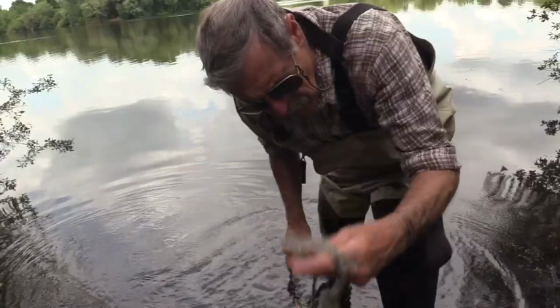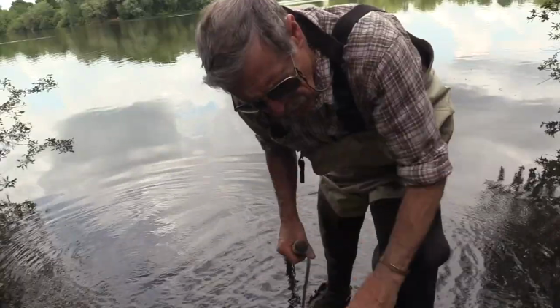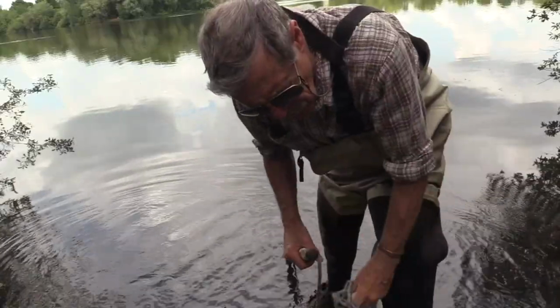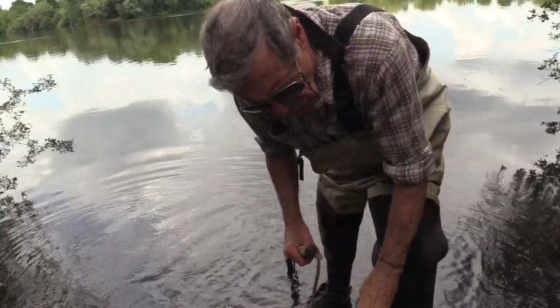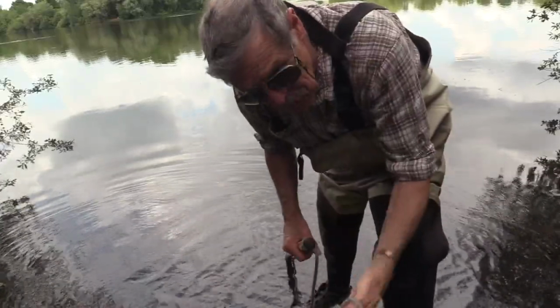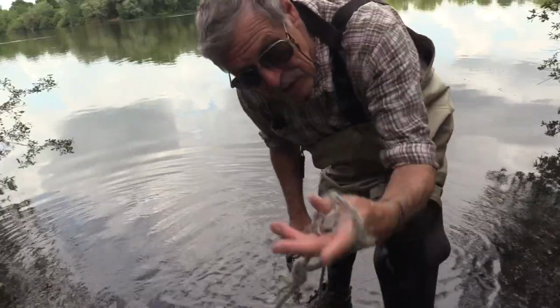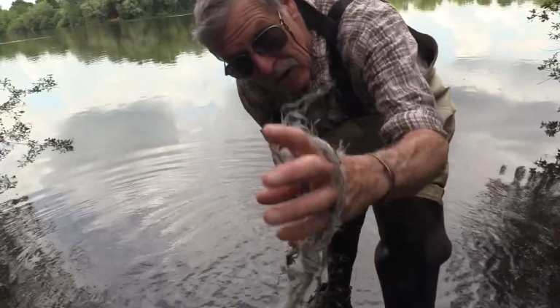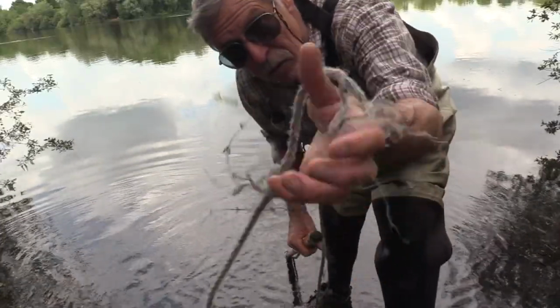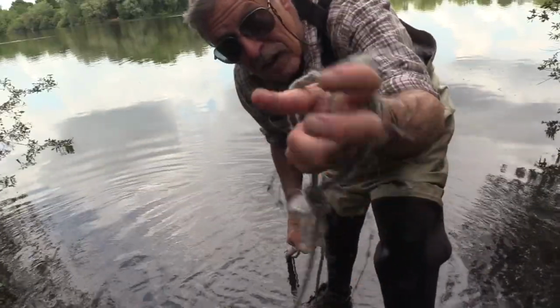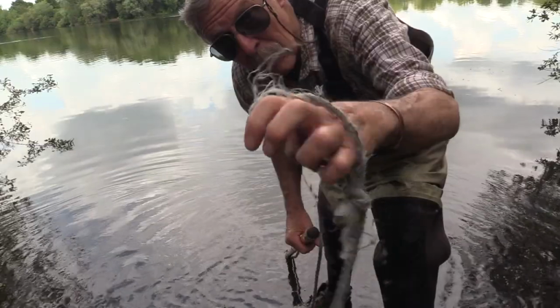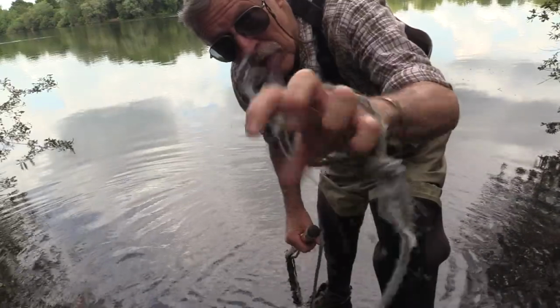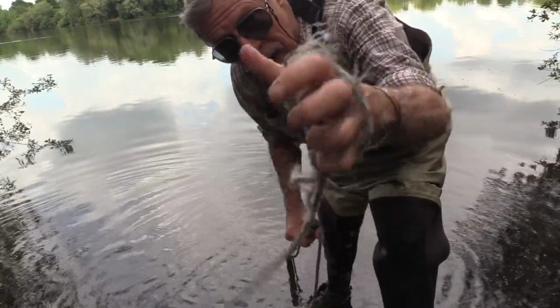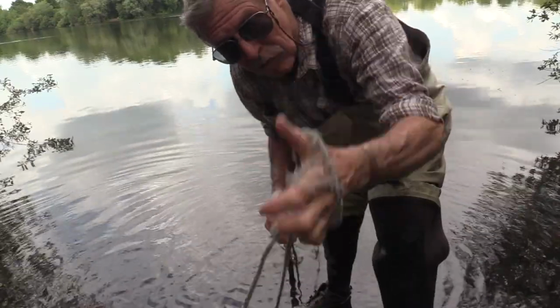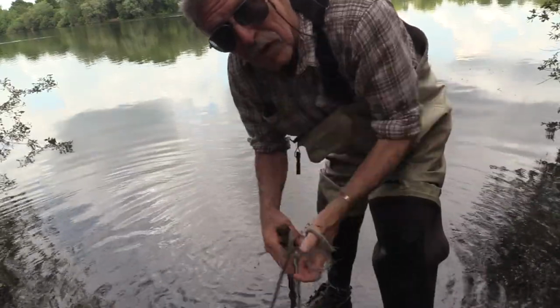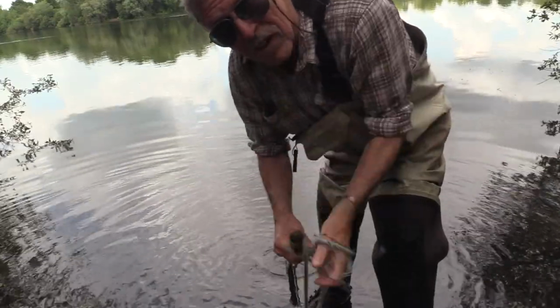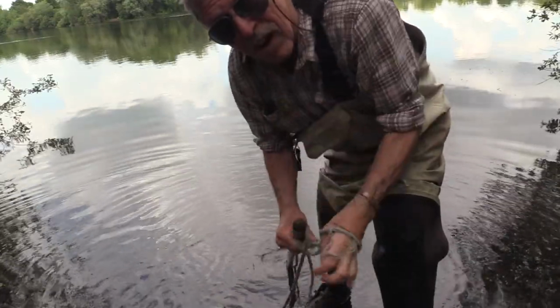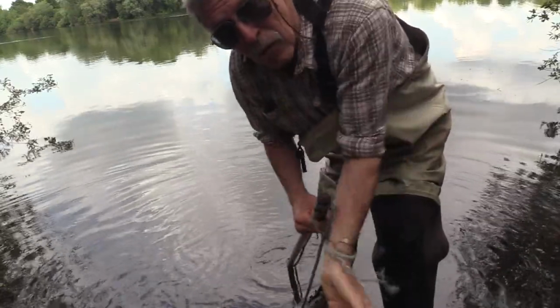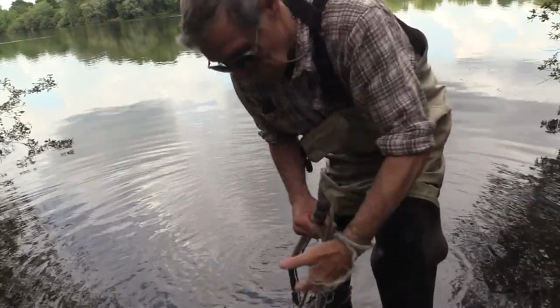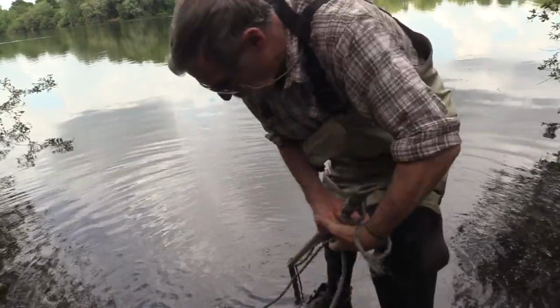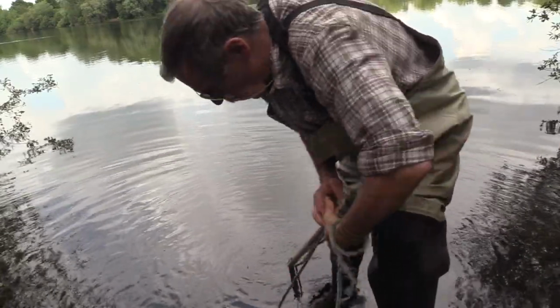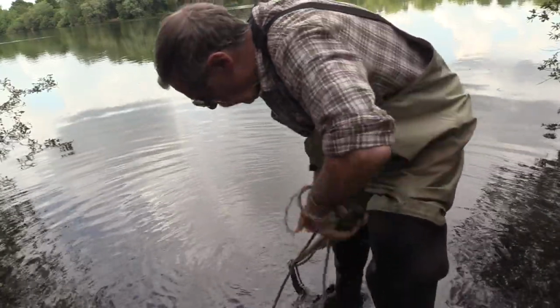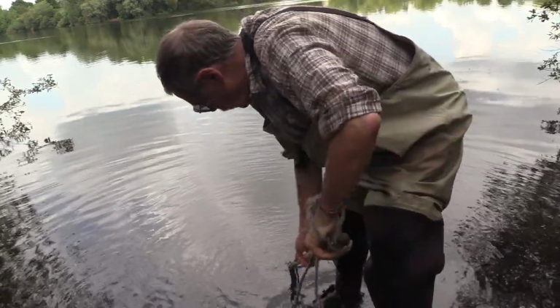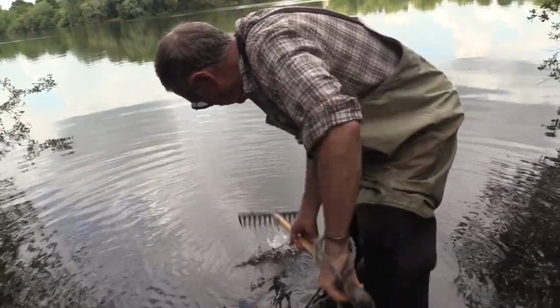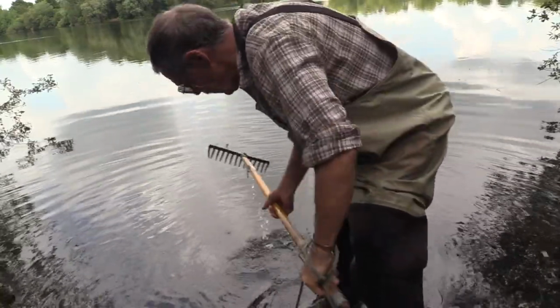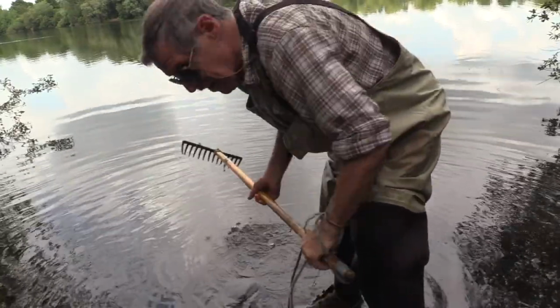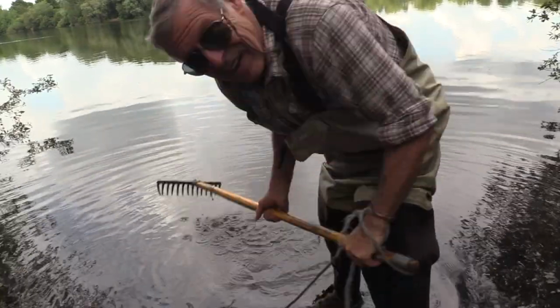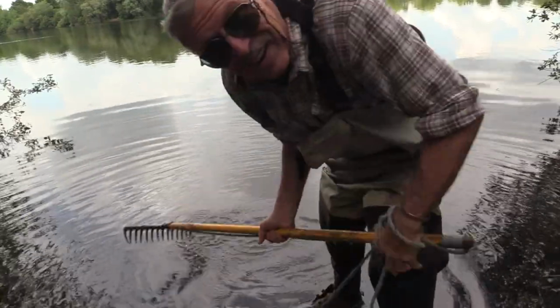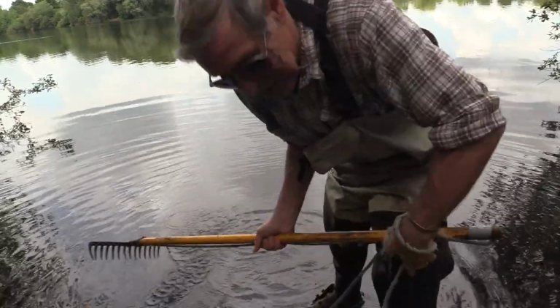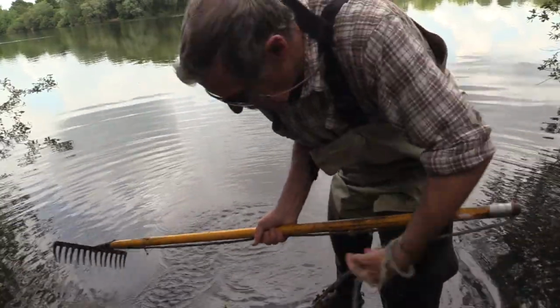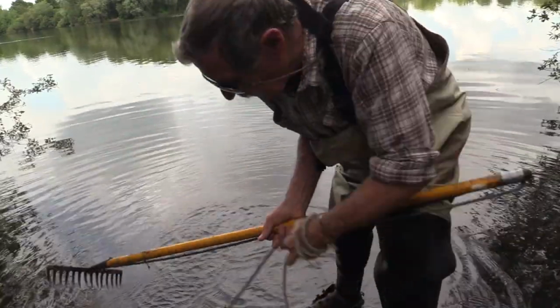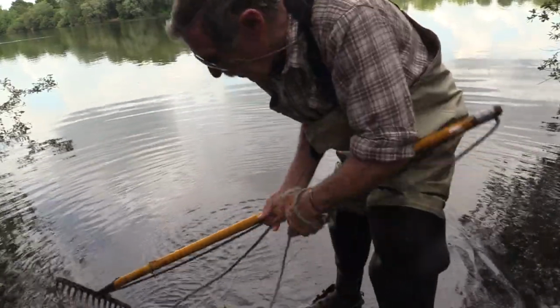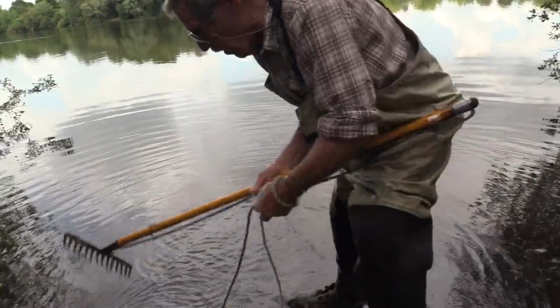One thing you need to do is make a loop in the end of the rope and put your hand through it, otherwise you throw the lot in the water. And yes, I've done that as well.